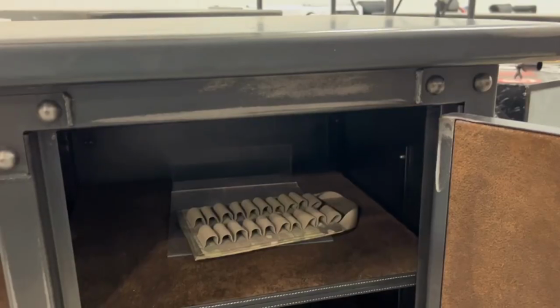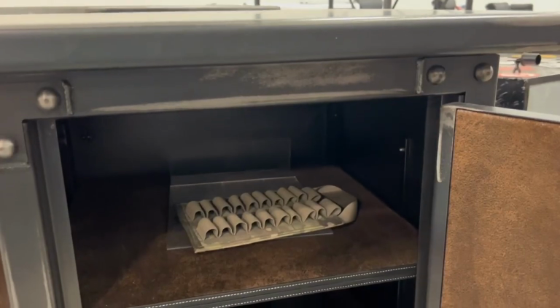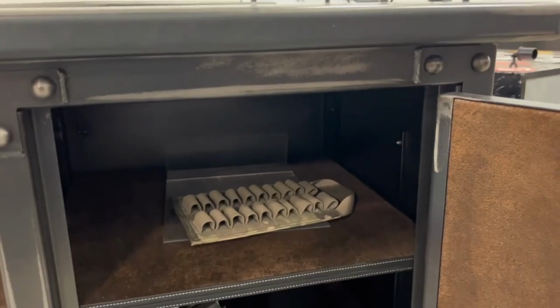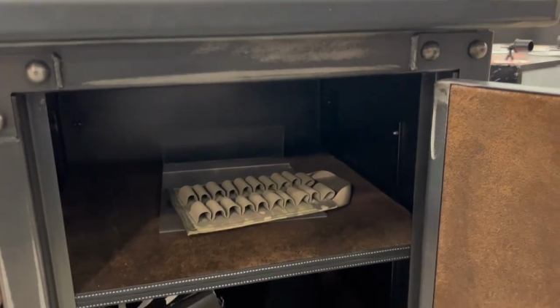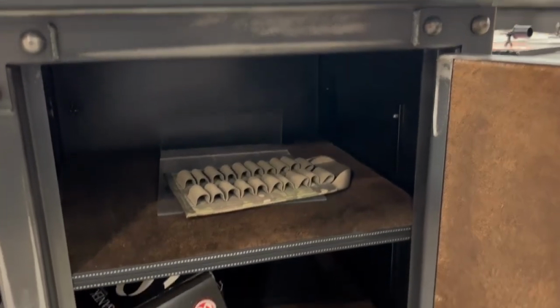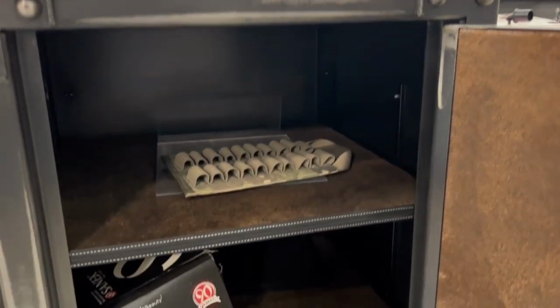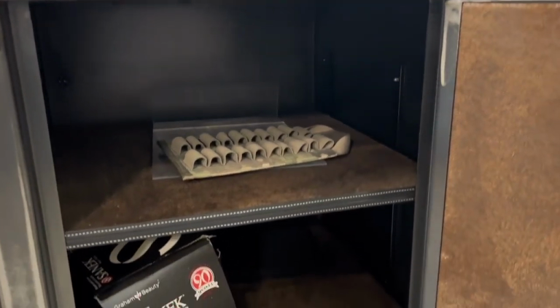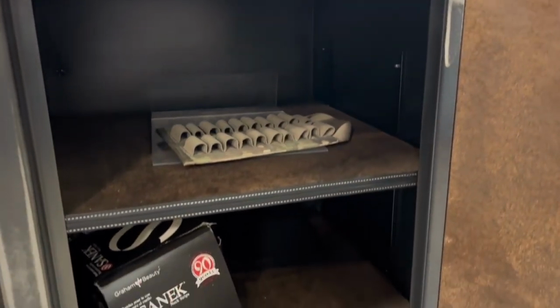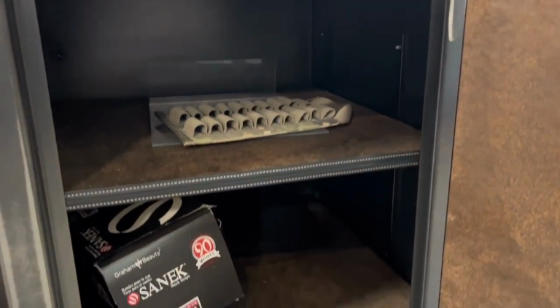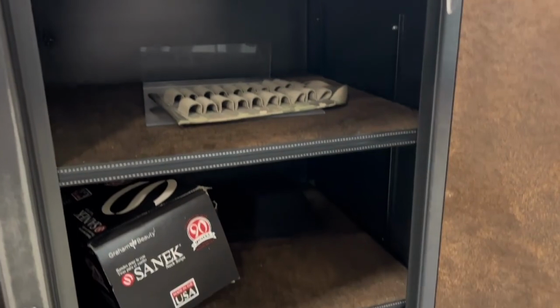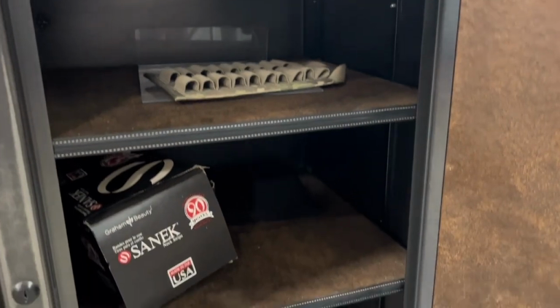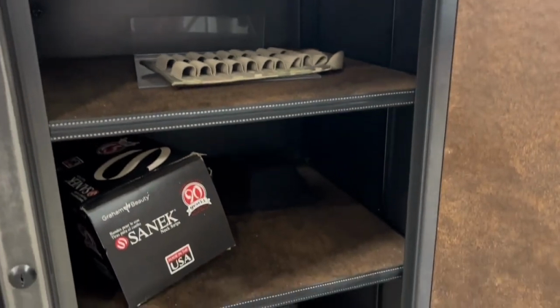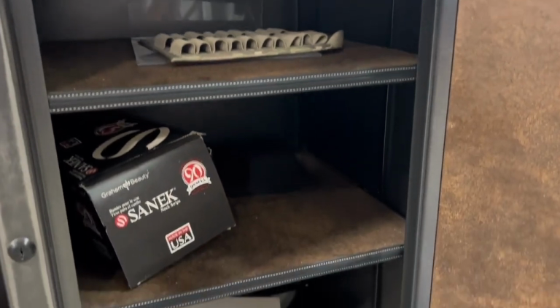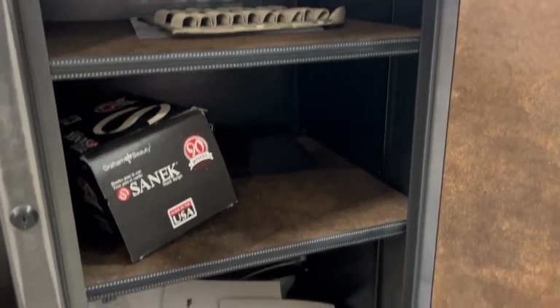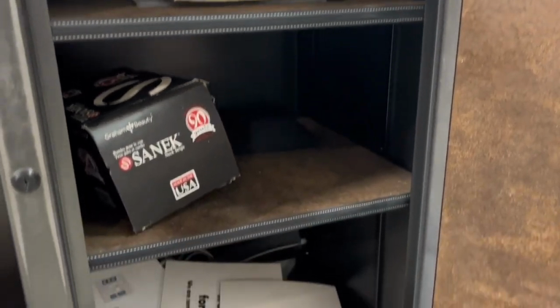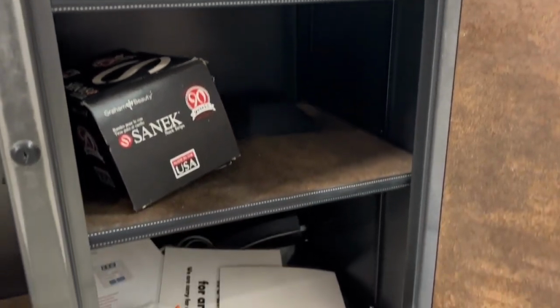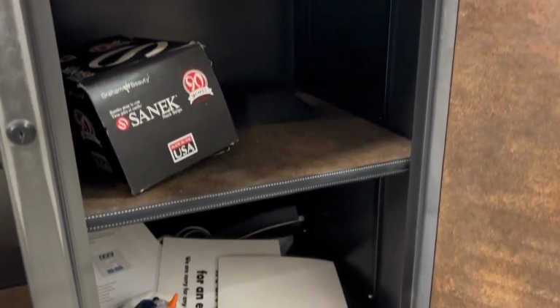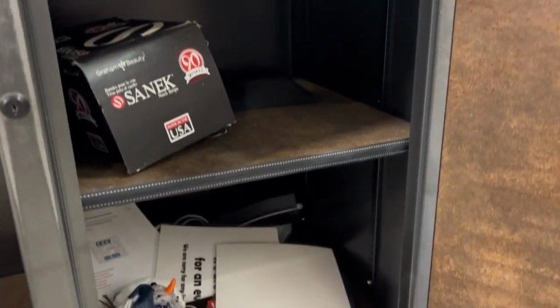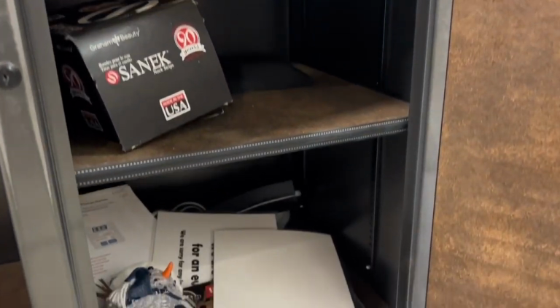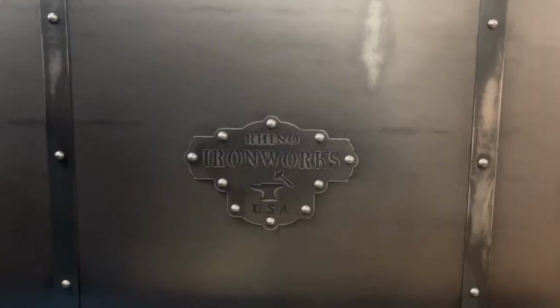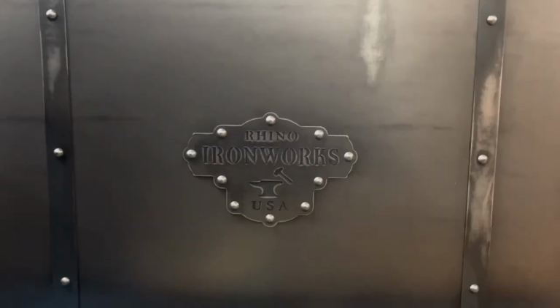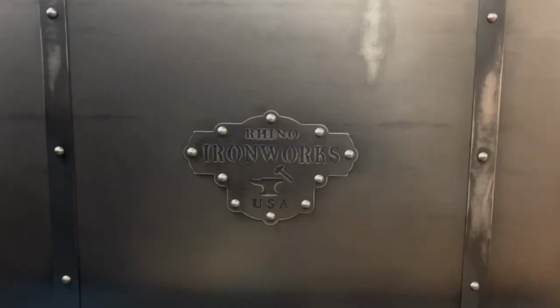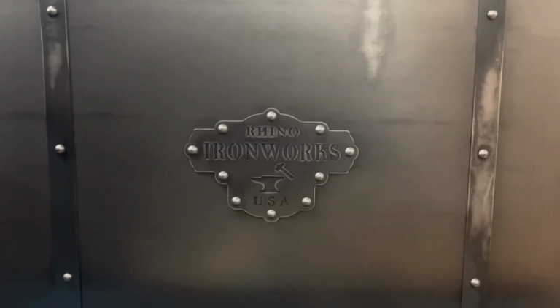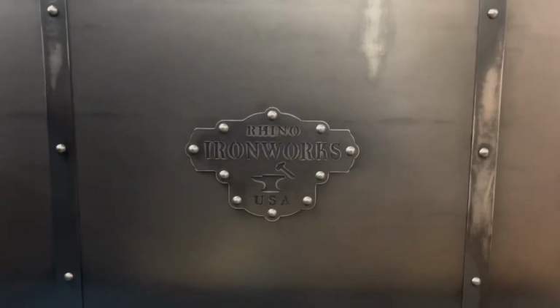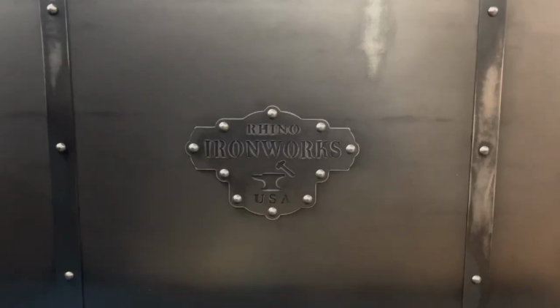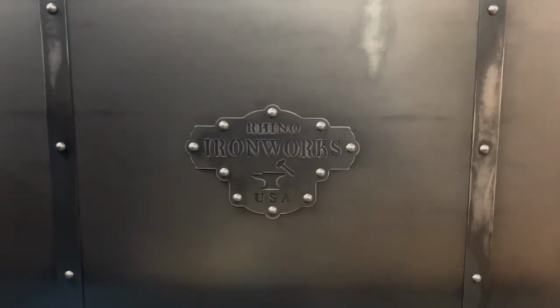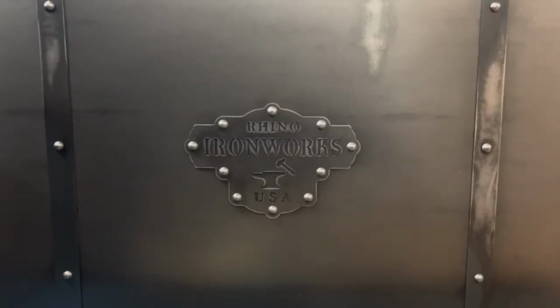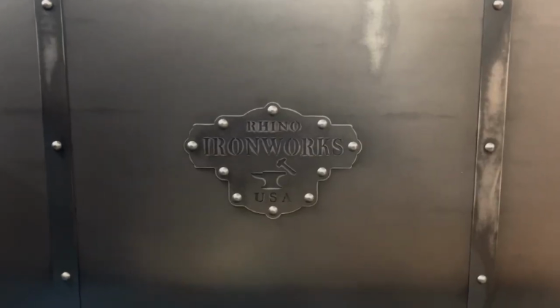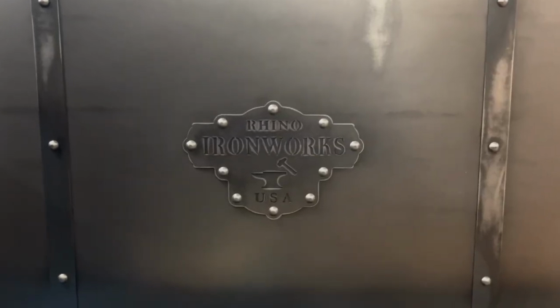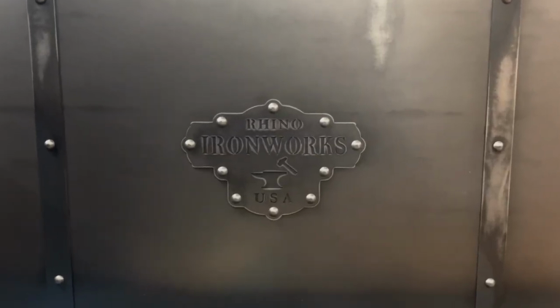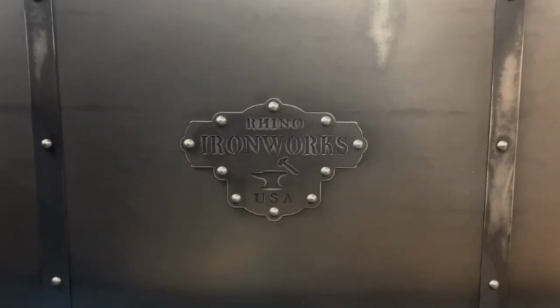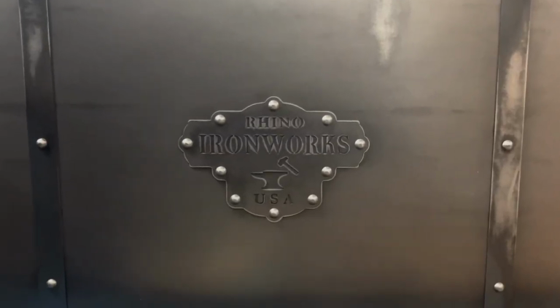This beautiful unit is up for bid right now on musicauction.com, but be quick — it ends on June 28th. Go take a look.